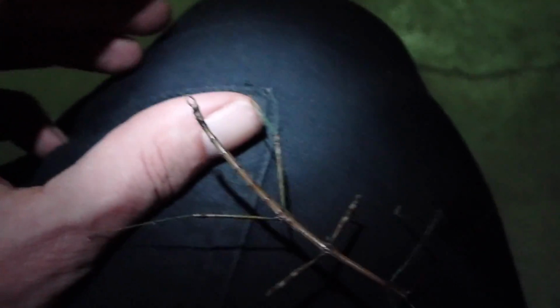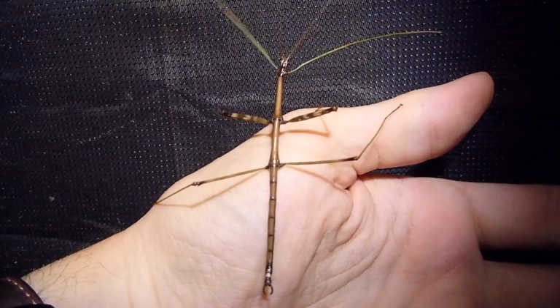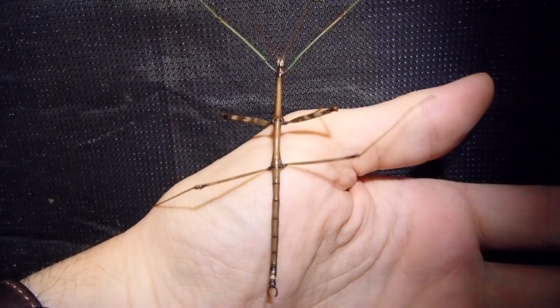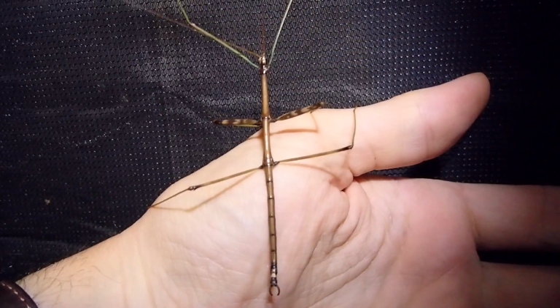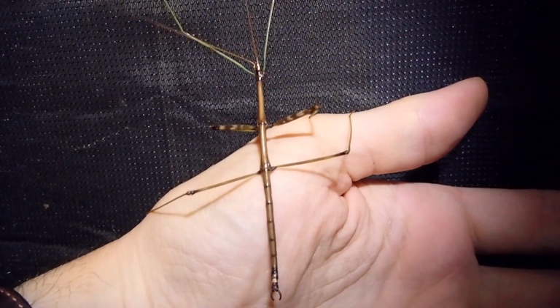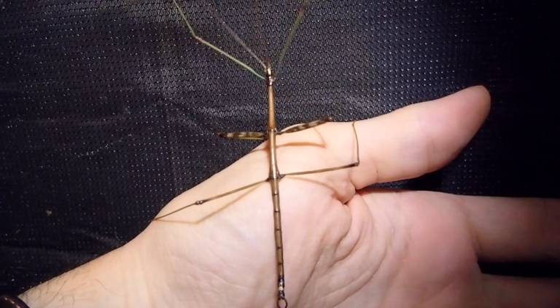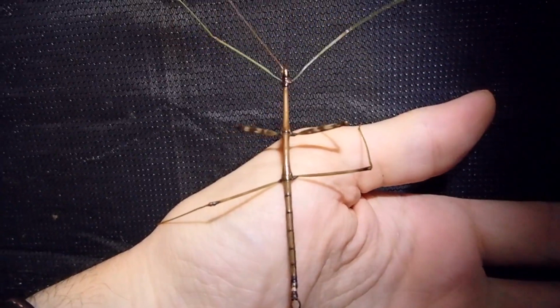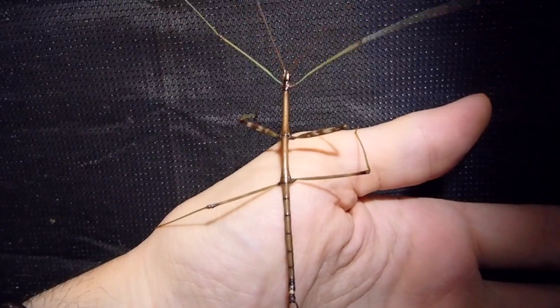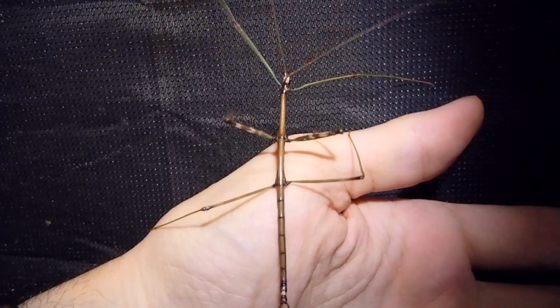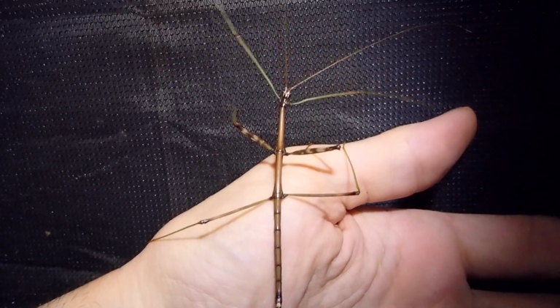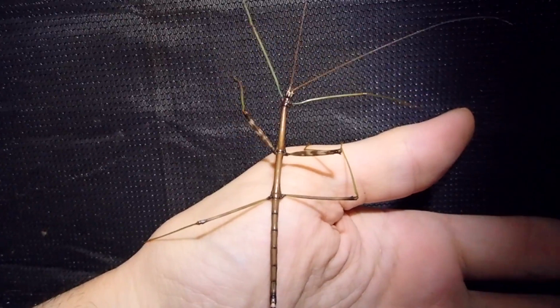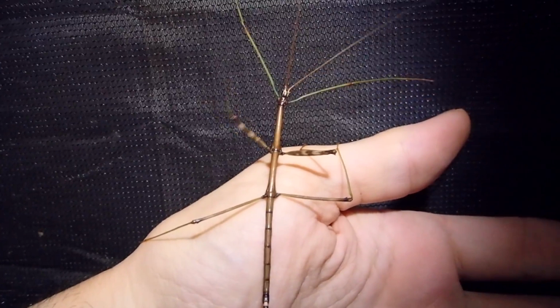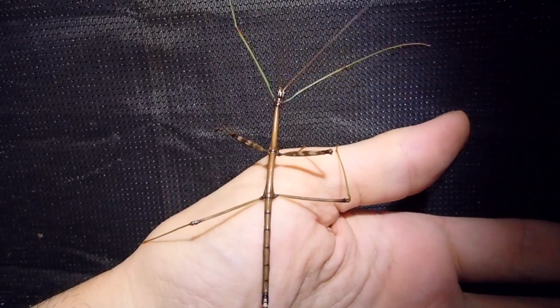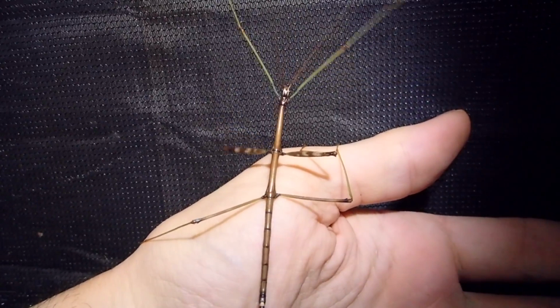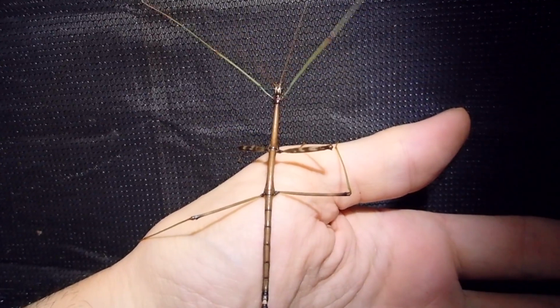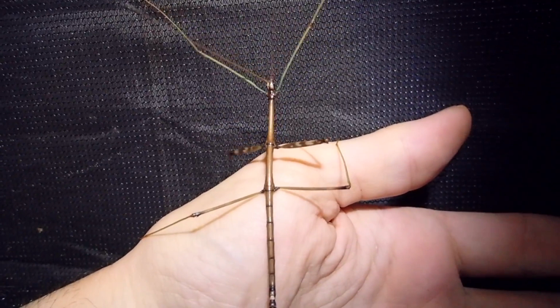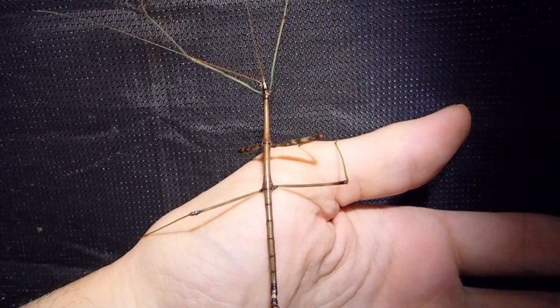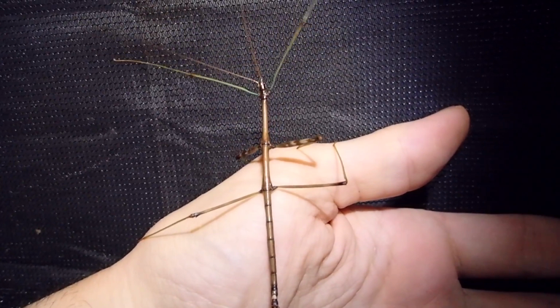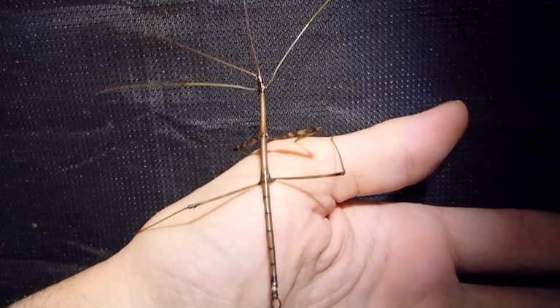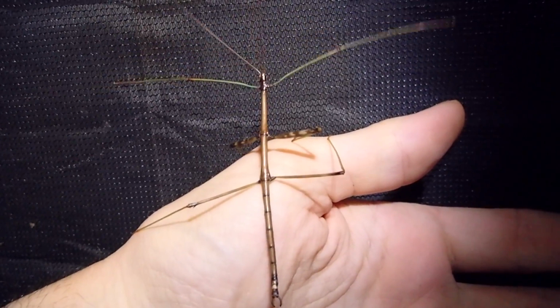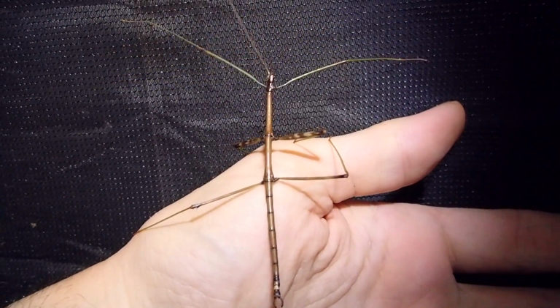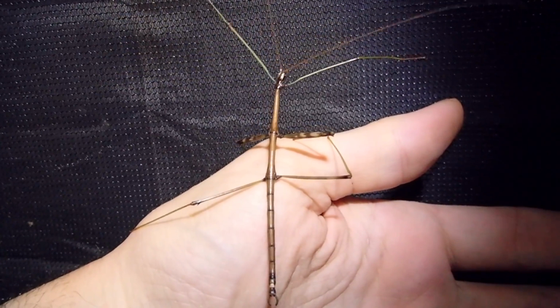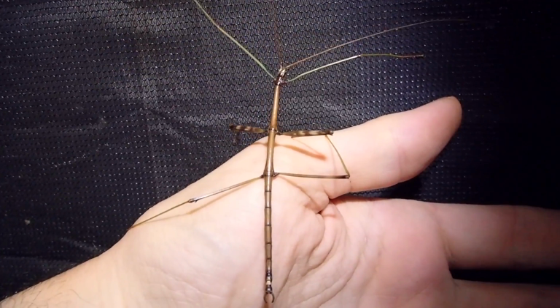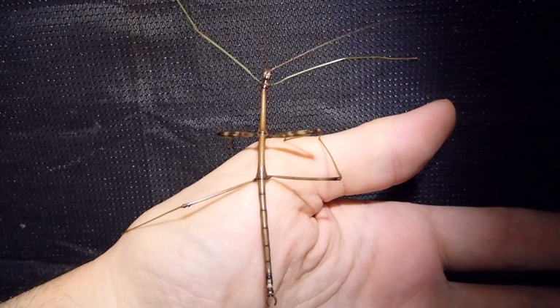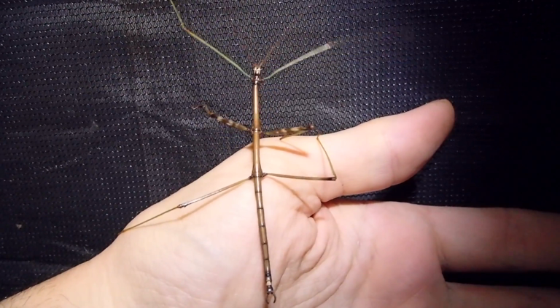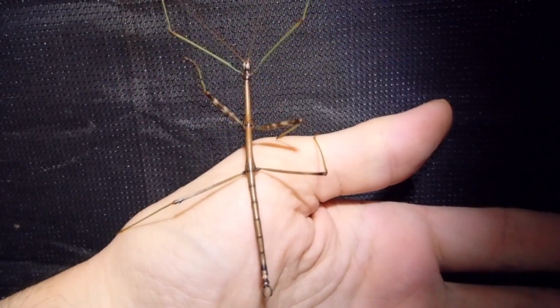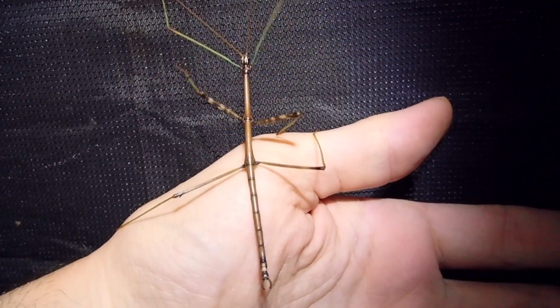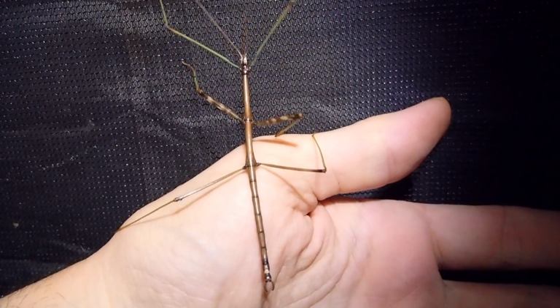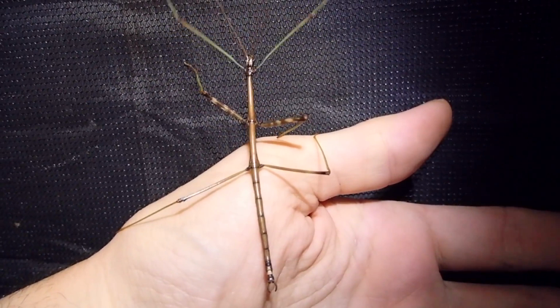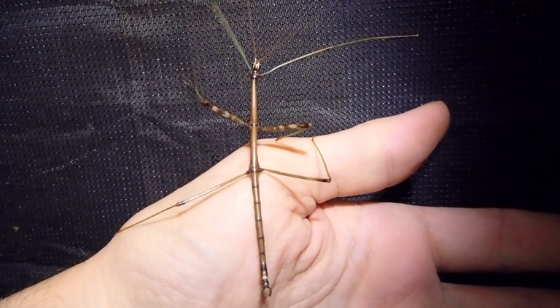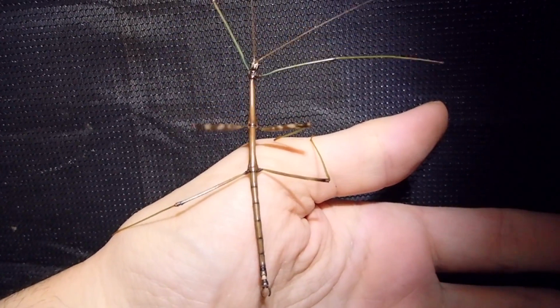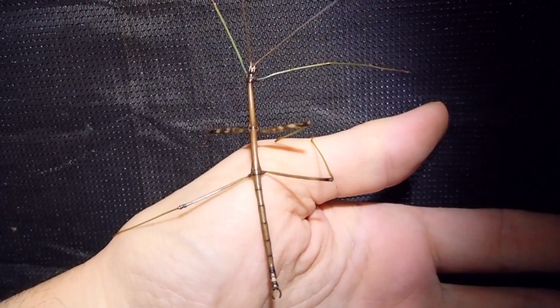I just found this one in my tent. These things are all over the place right now.